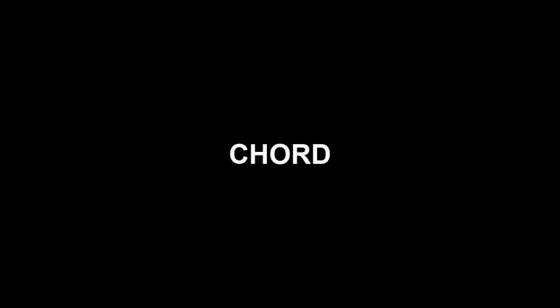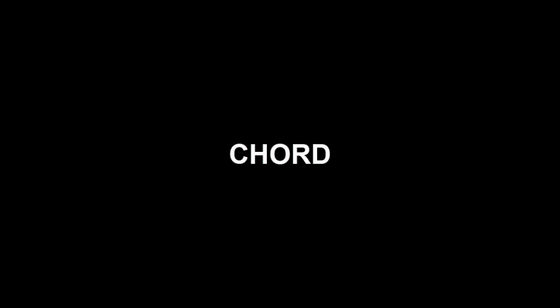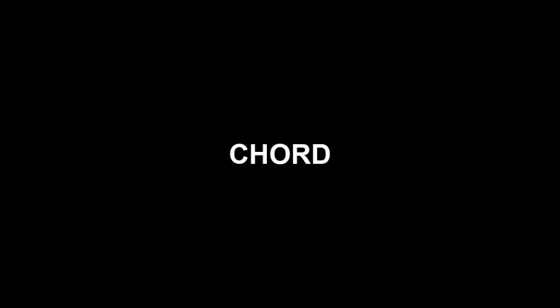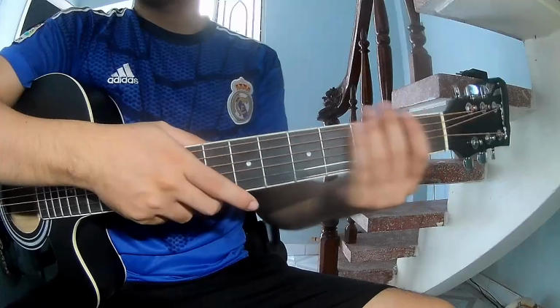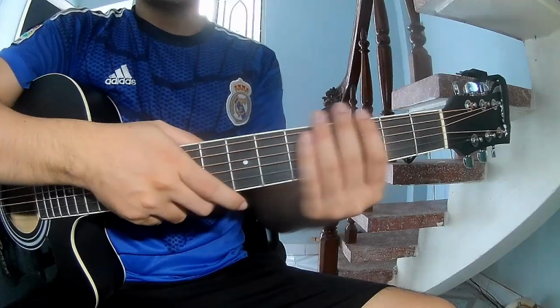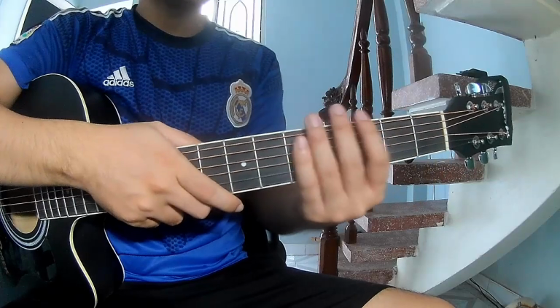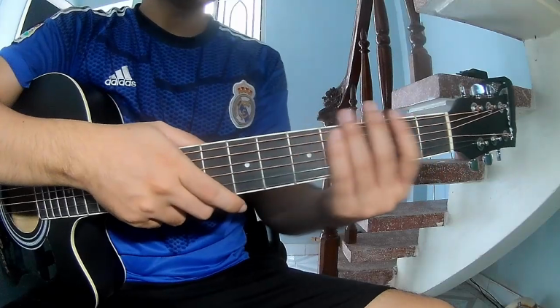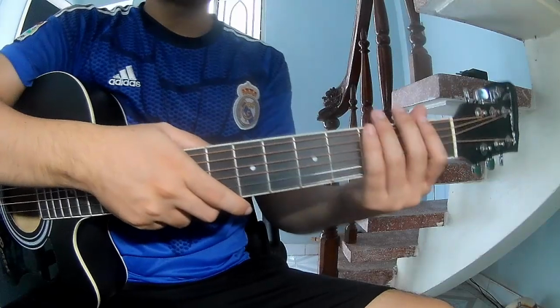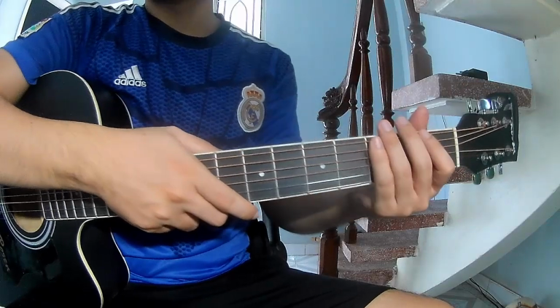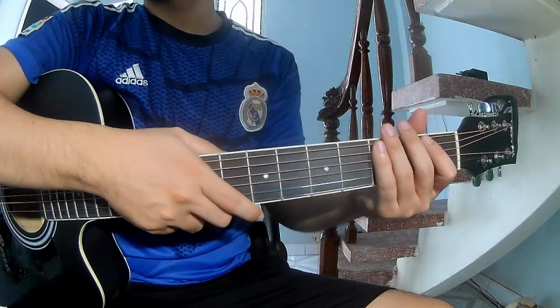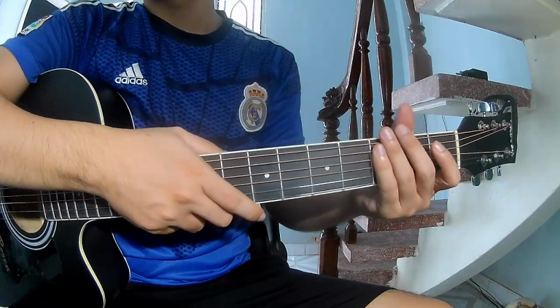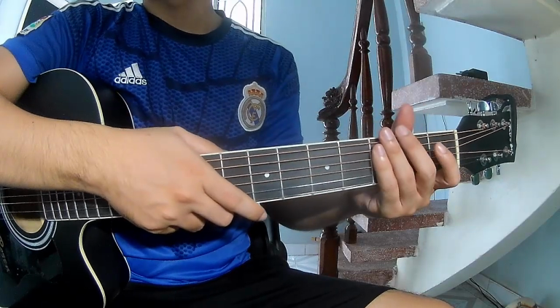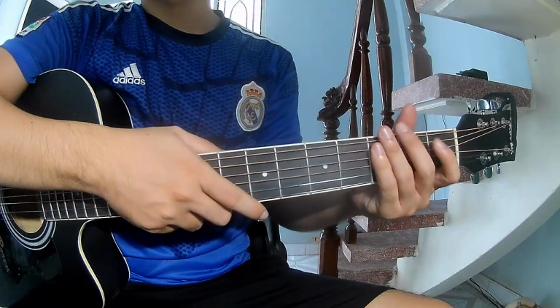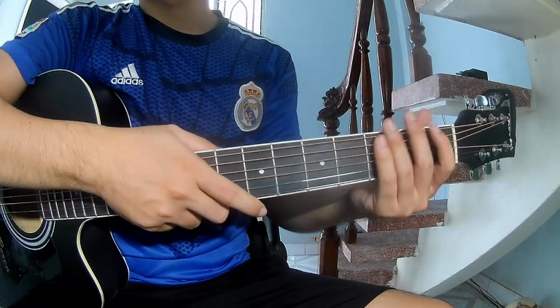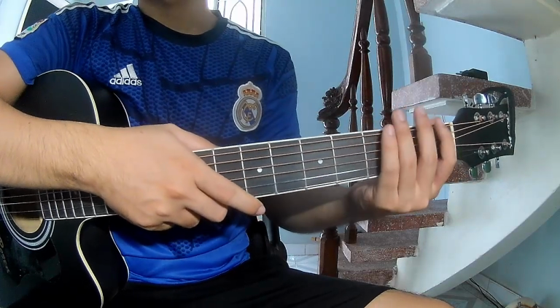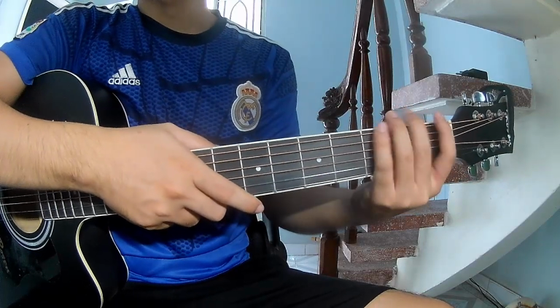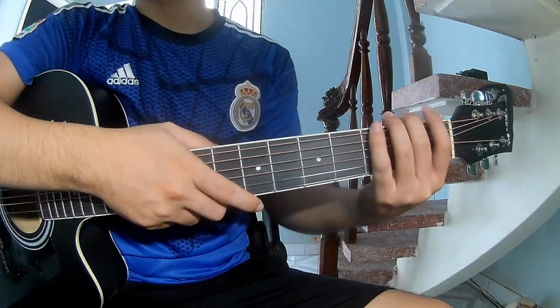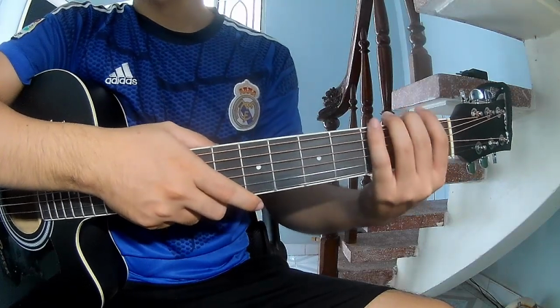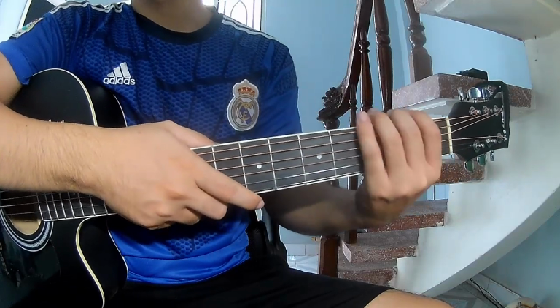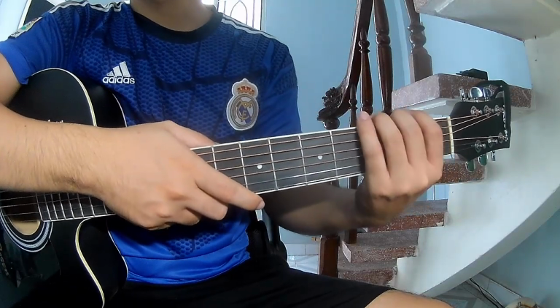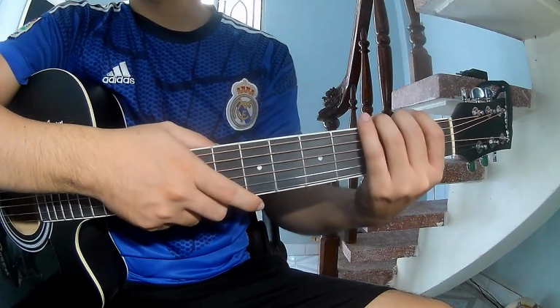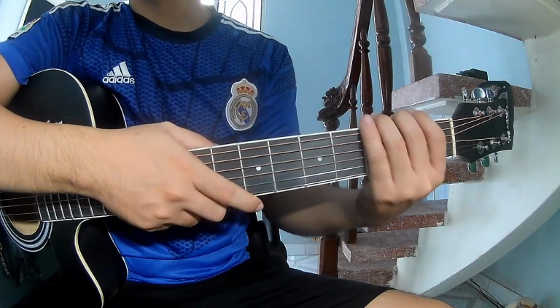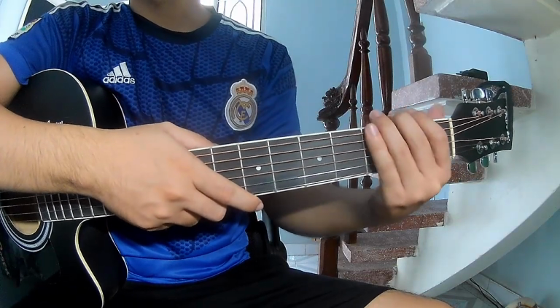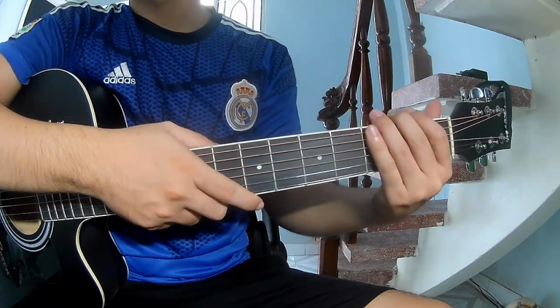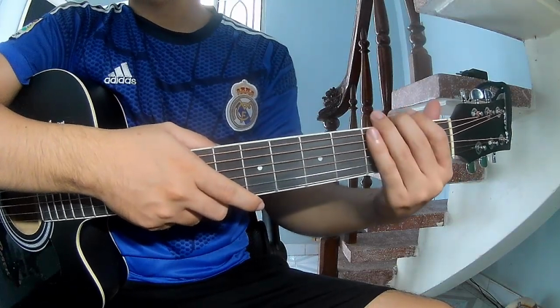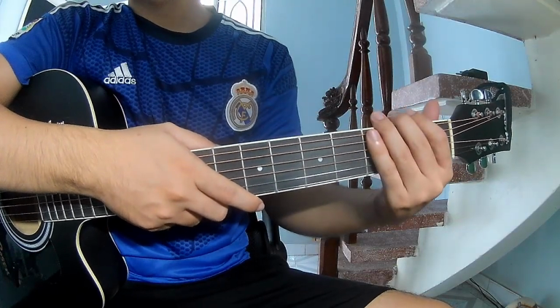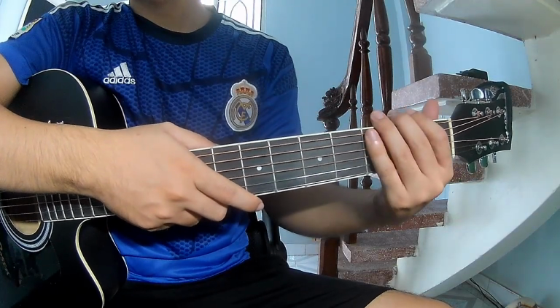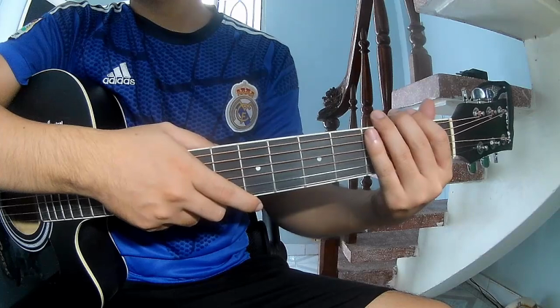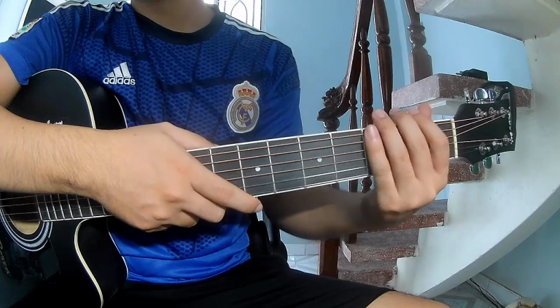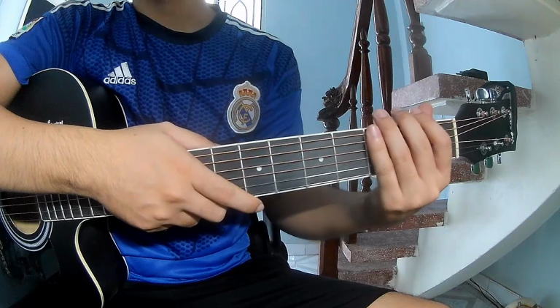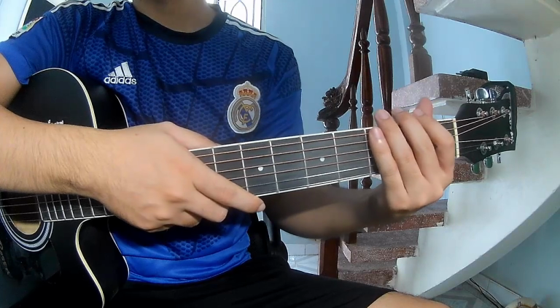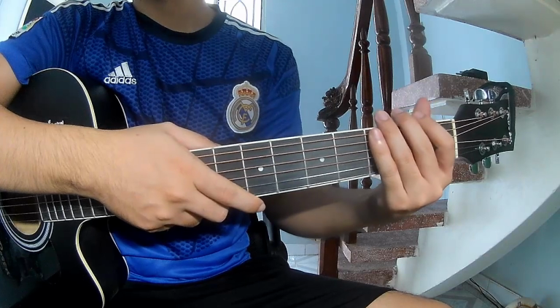Hi everyone, today I will share how to play guitar — Fiona and Cash.